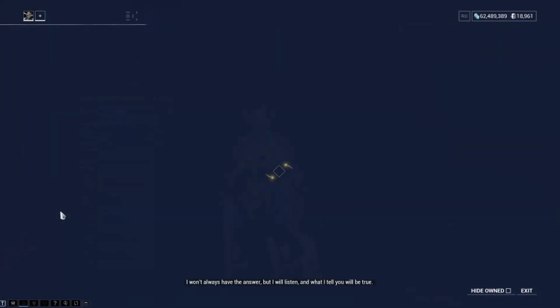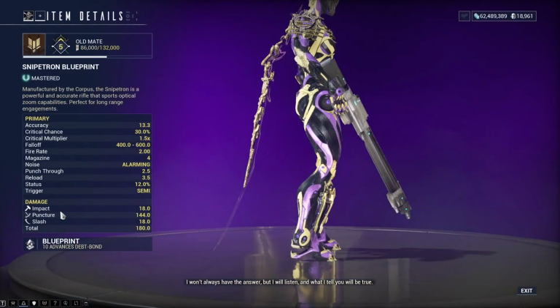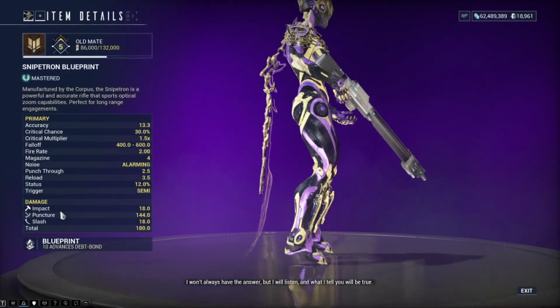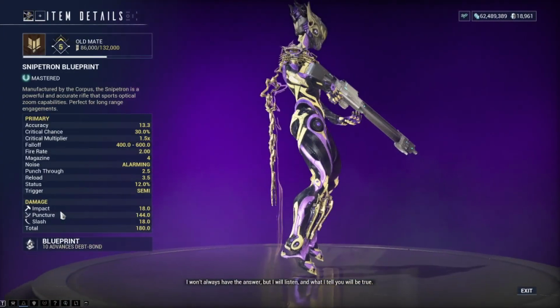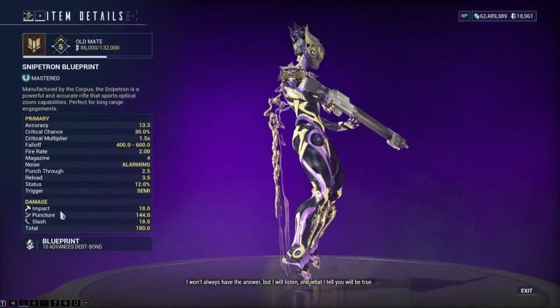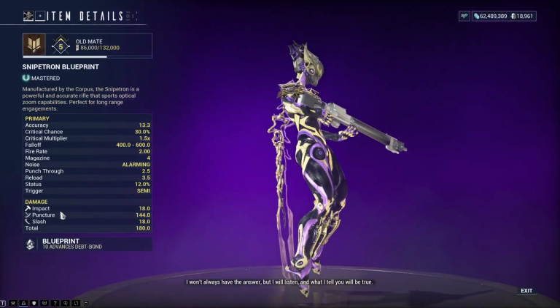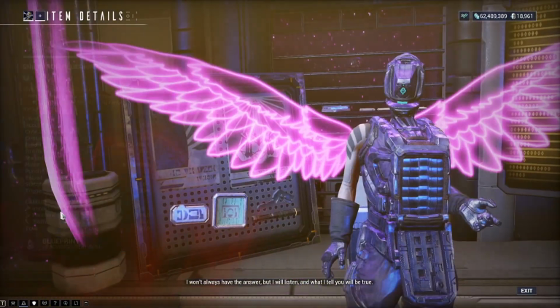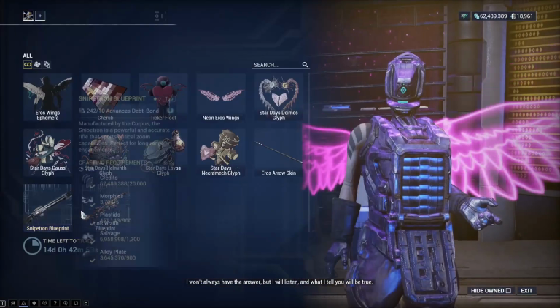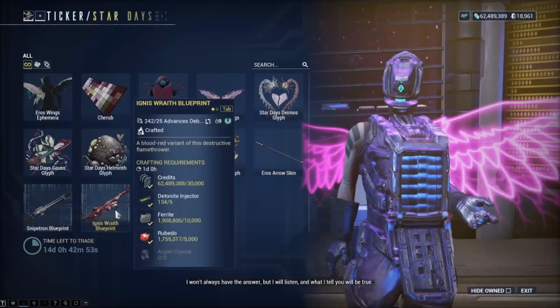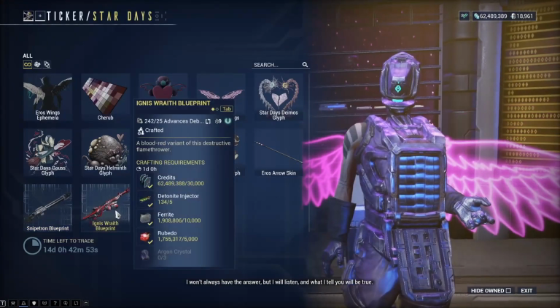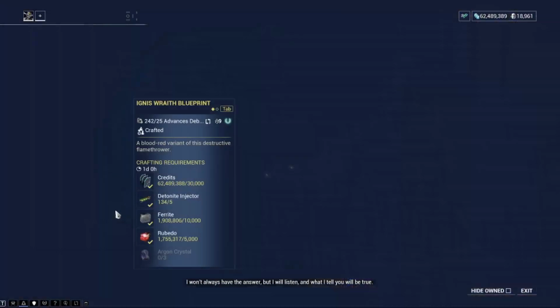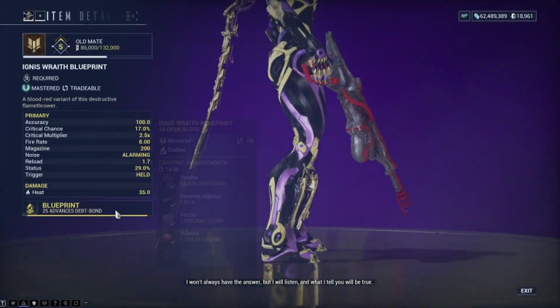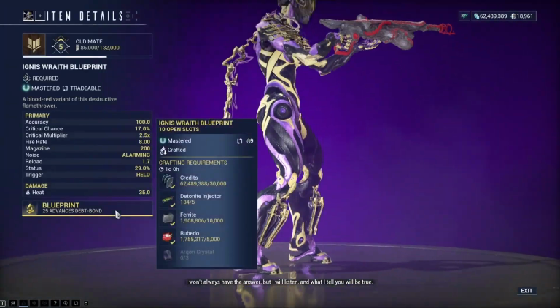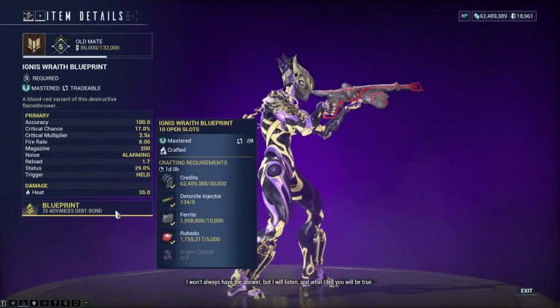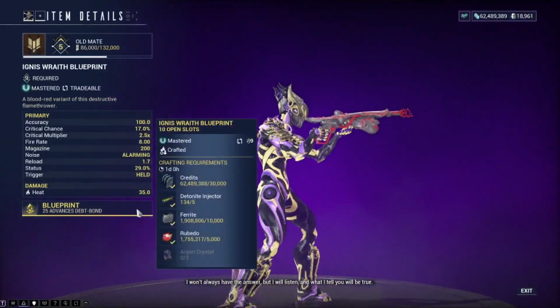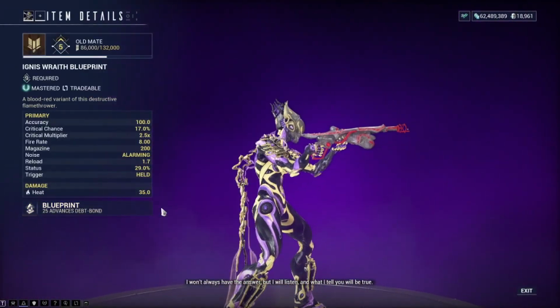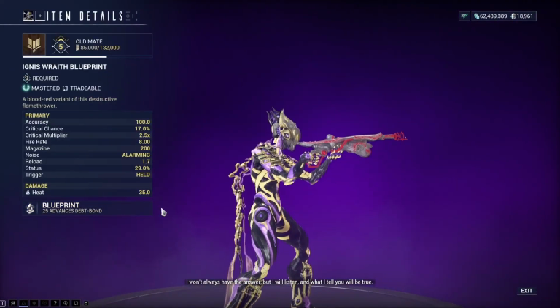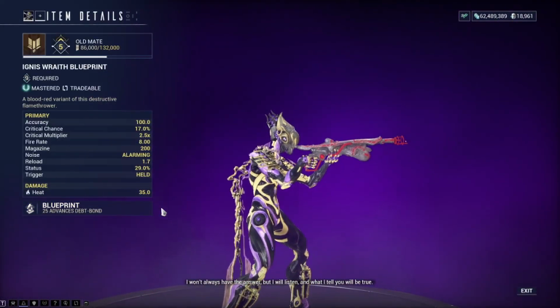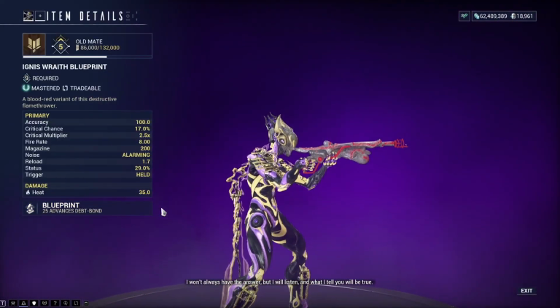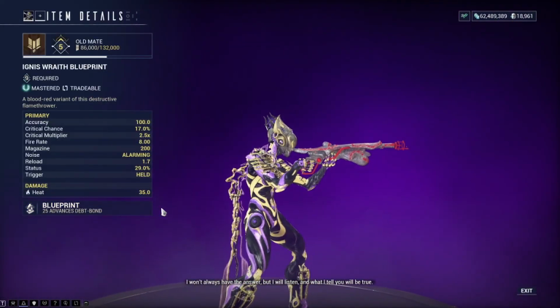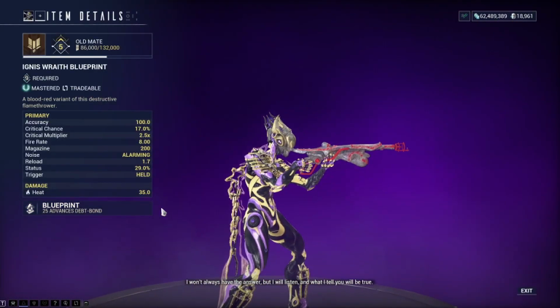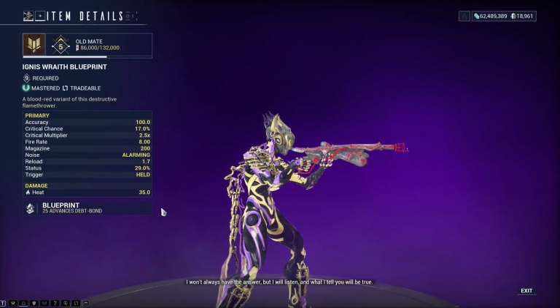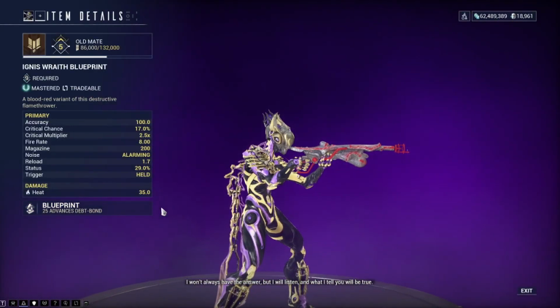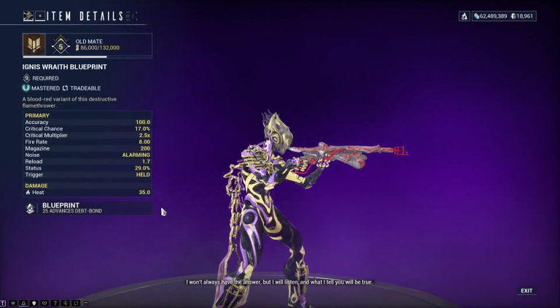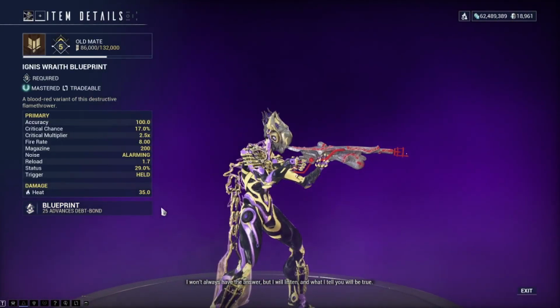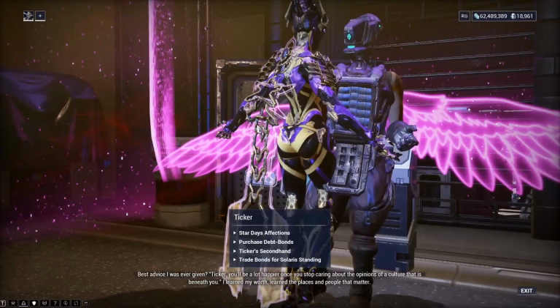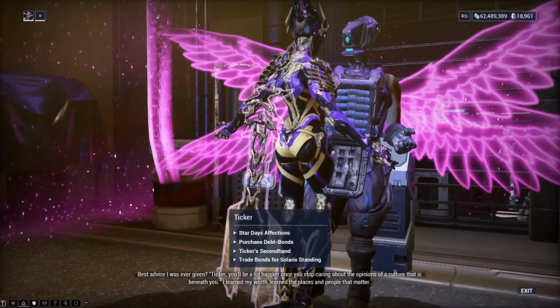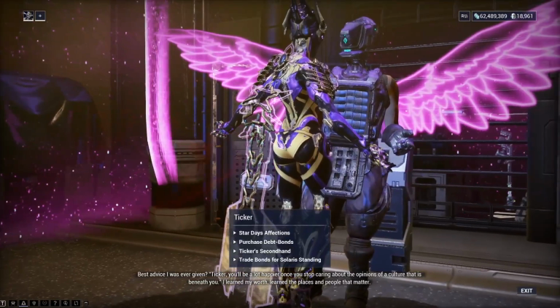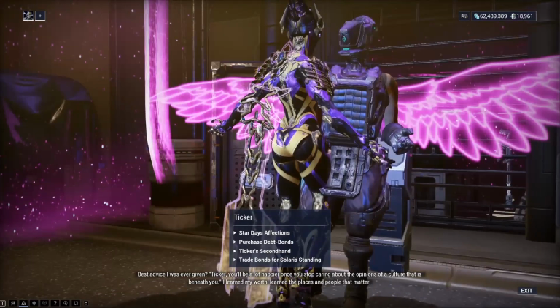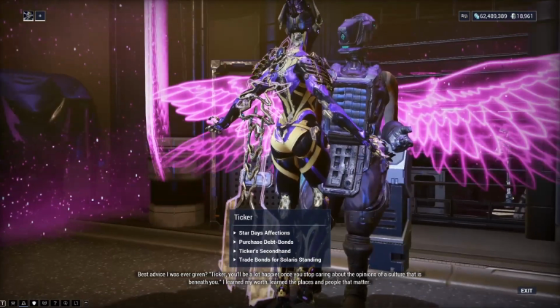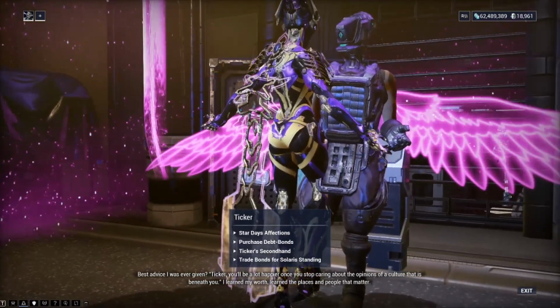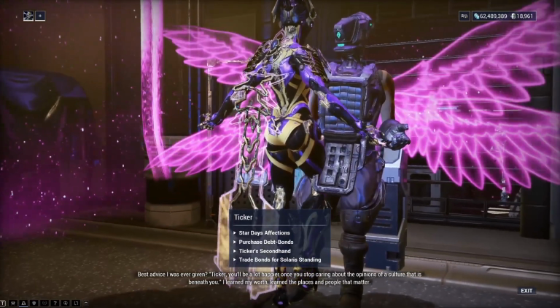And lastly, the Ignis Wraith blueprint for 25 advanced debt bonds. If you are wondering how to get debt bonds...